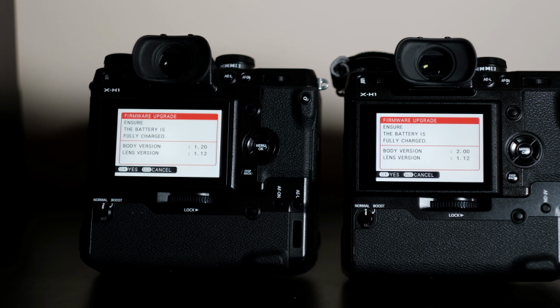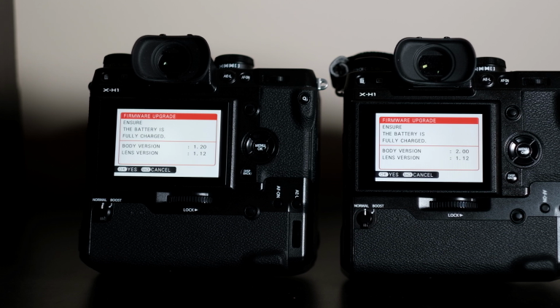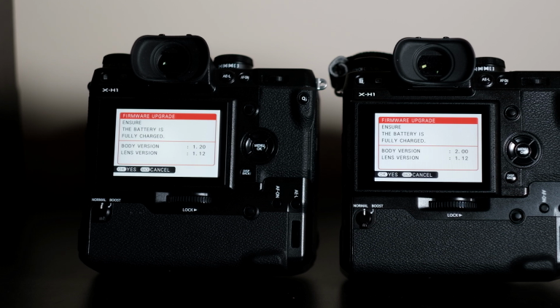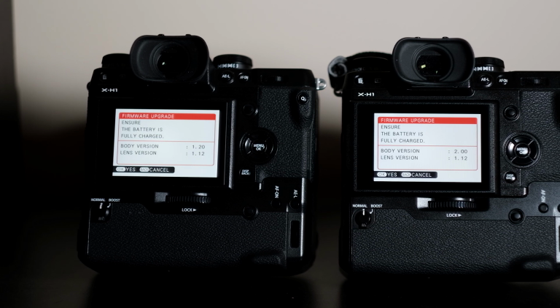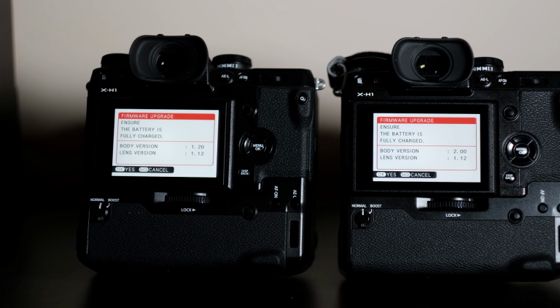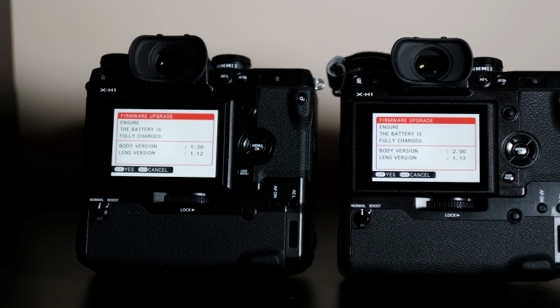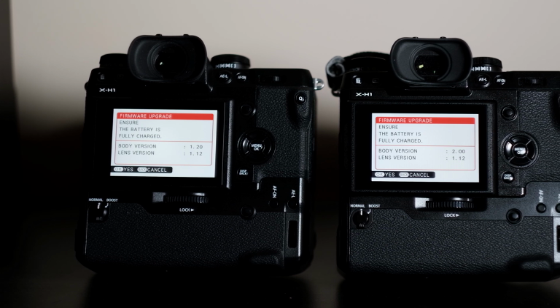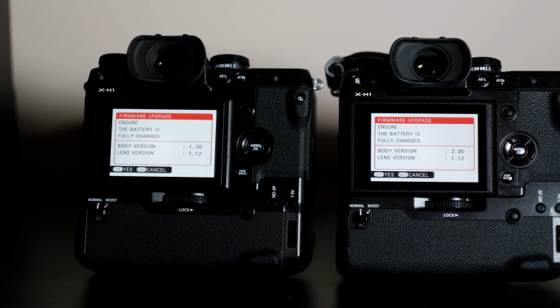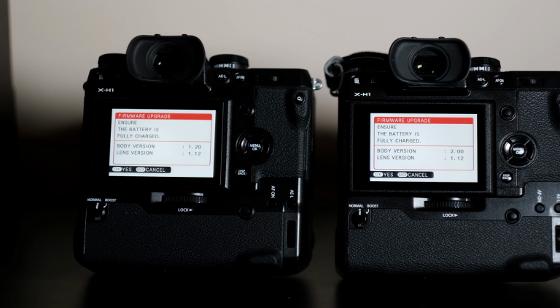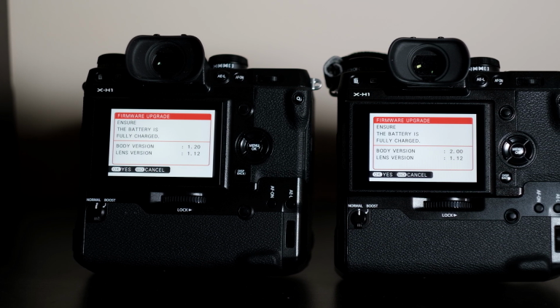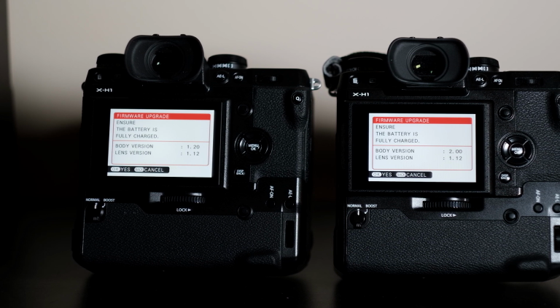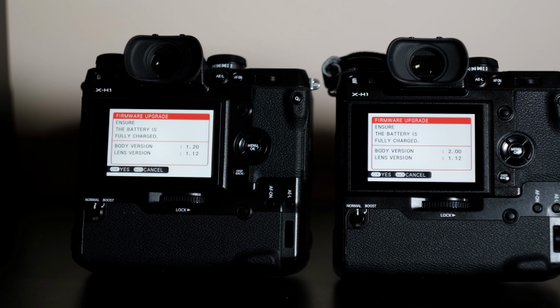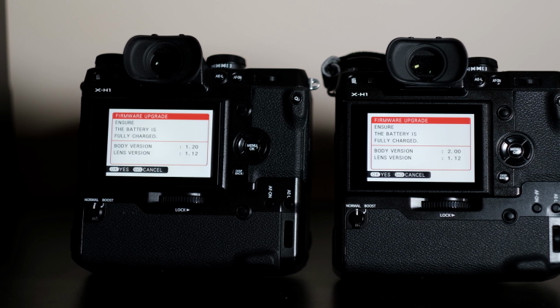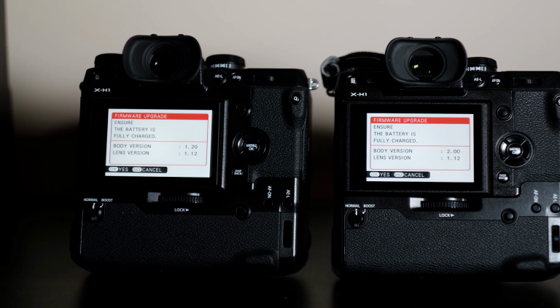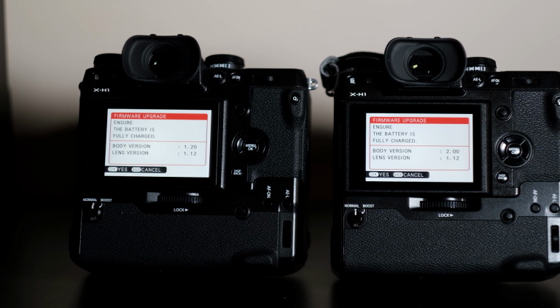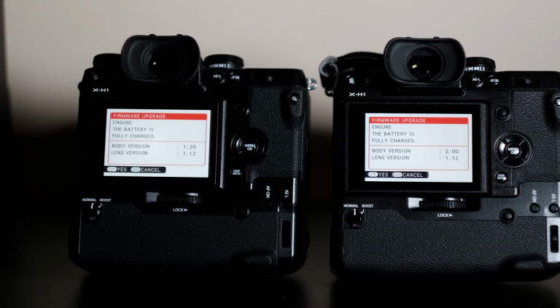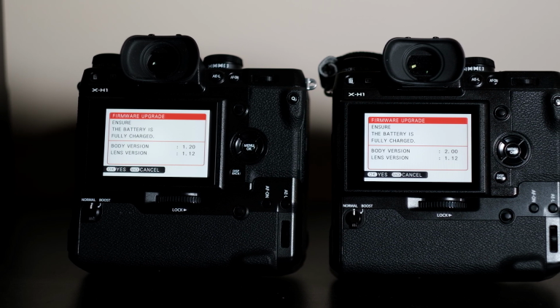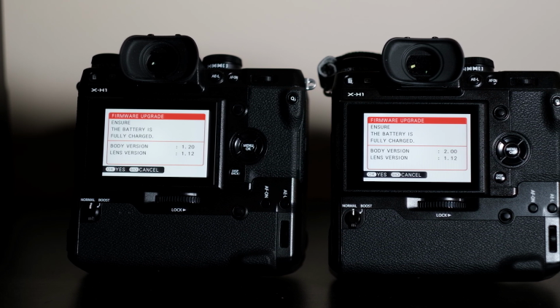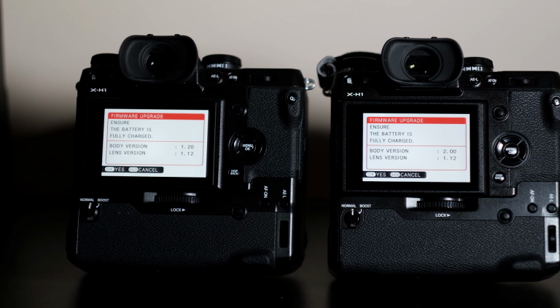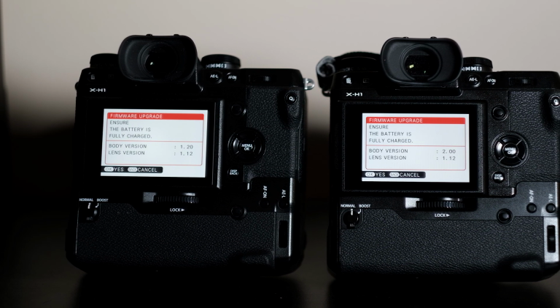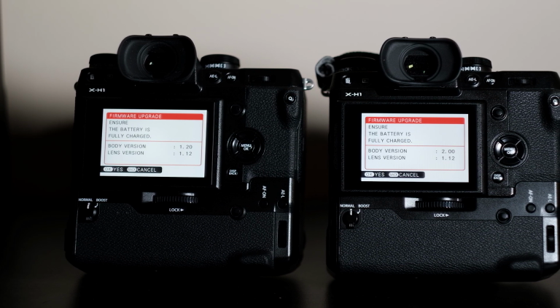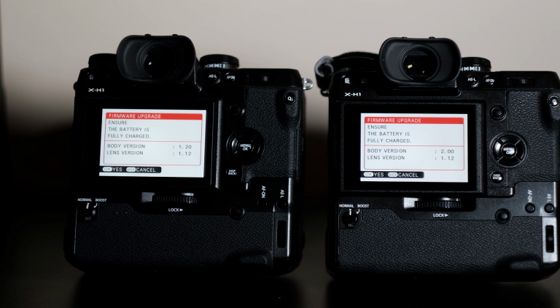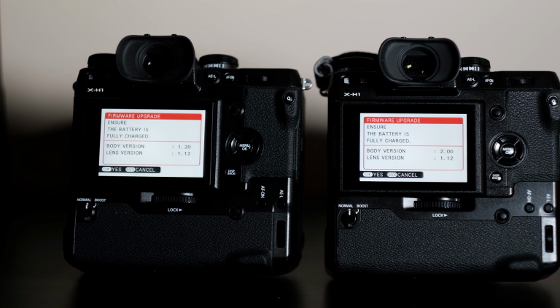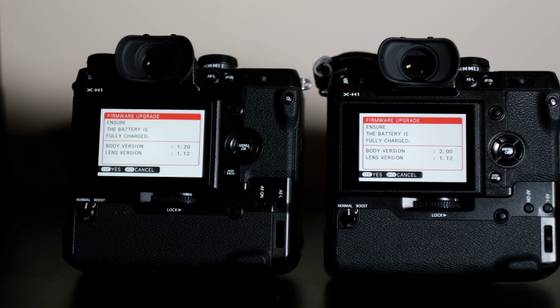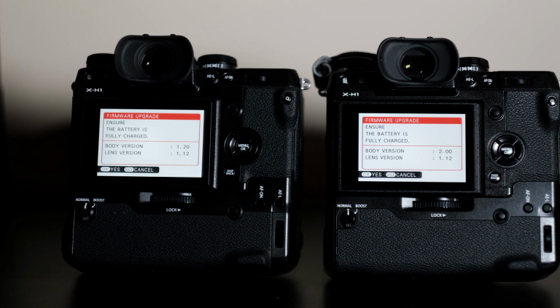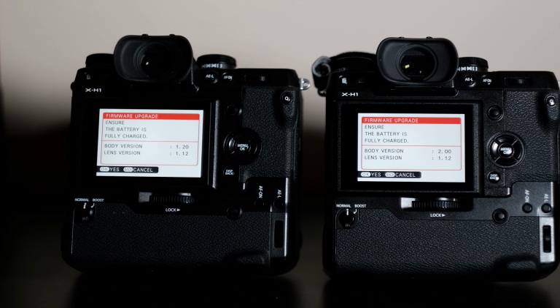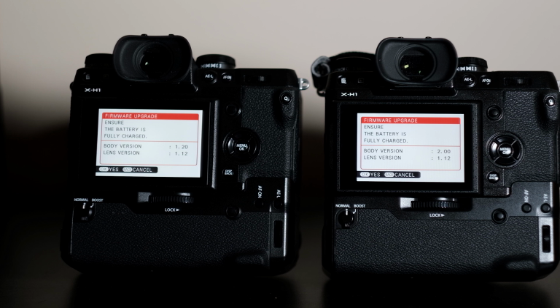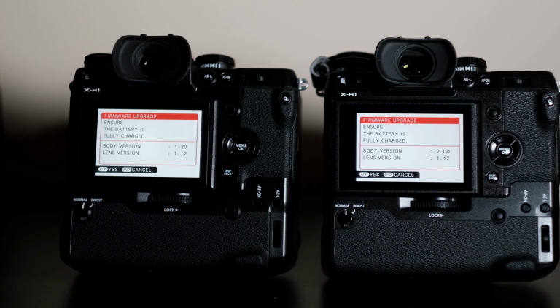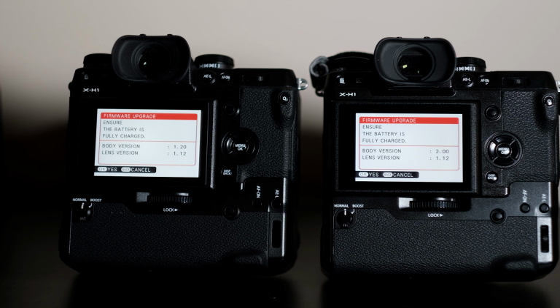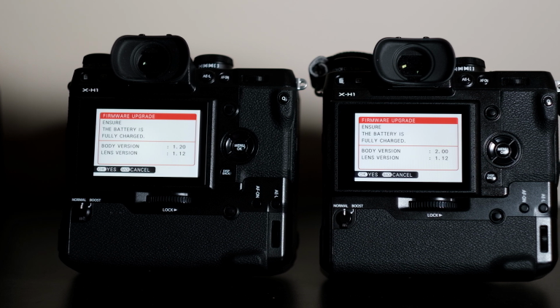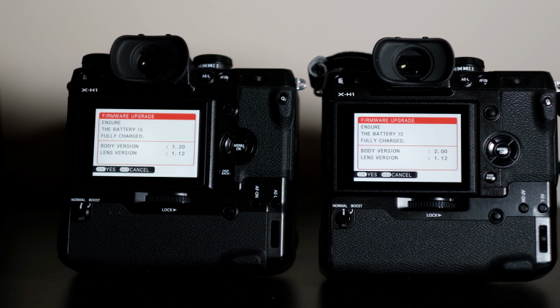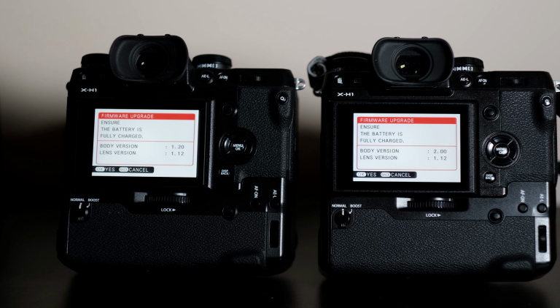In today's video, we will compare the firmware updates to the In-Body Image Stabilization for Fujifilm's X-H1.